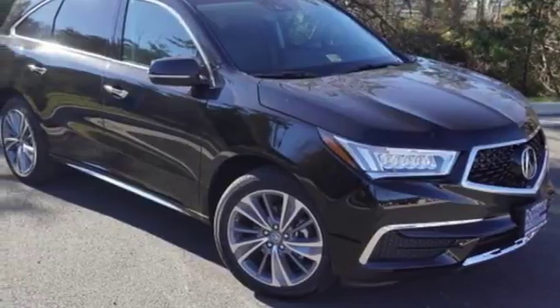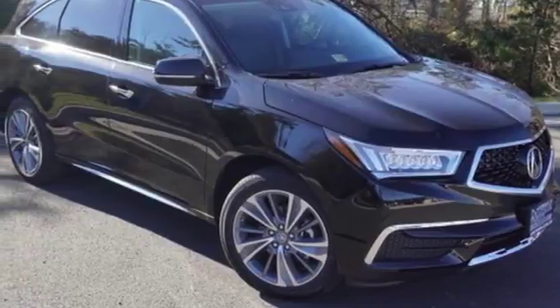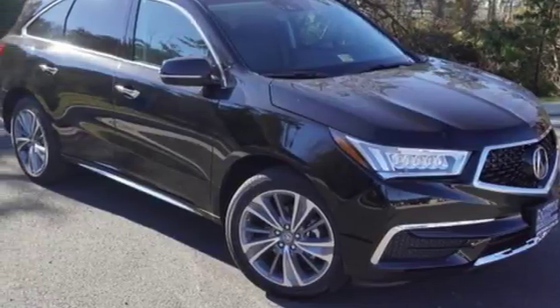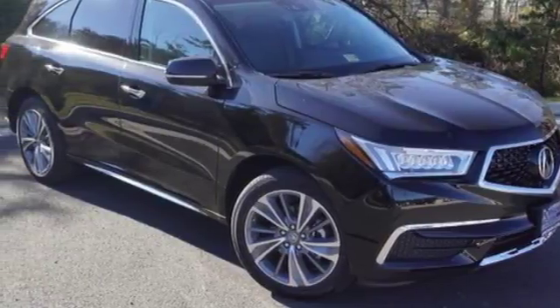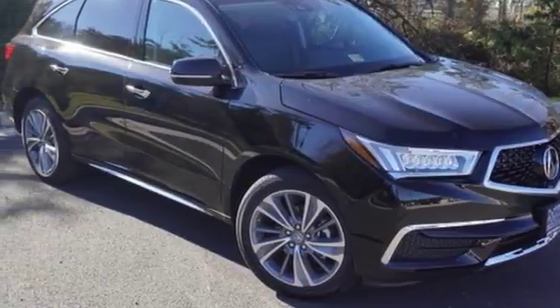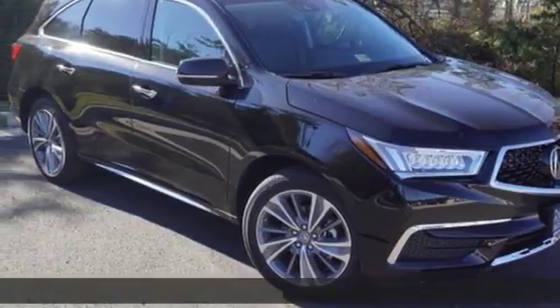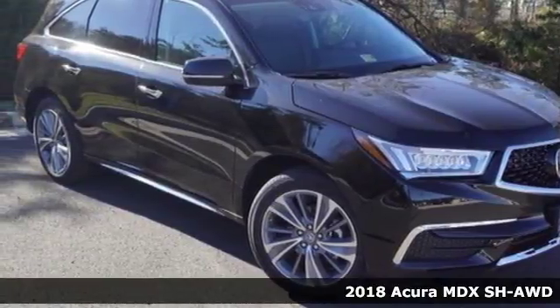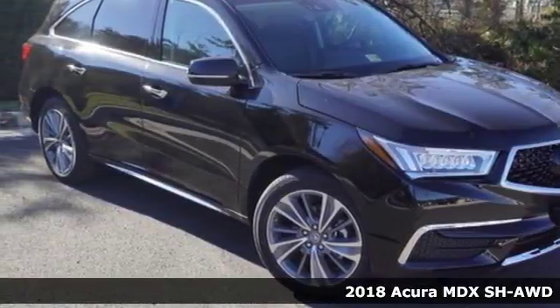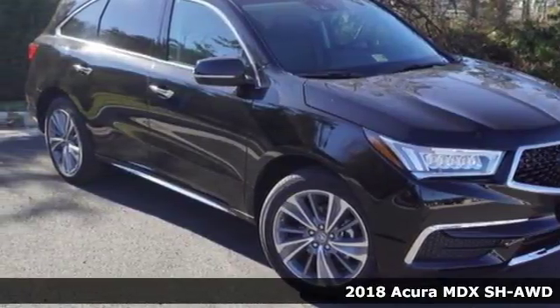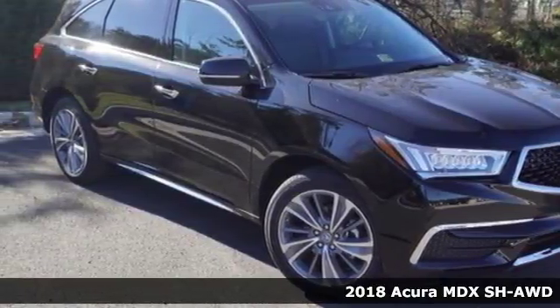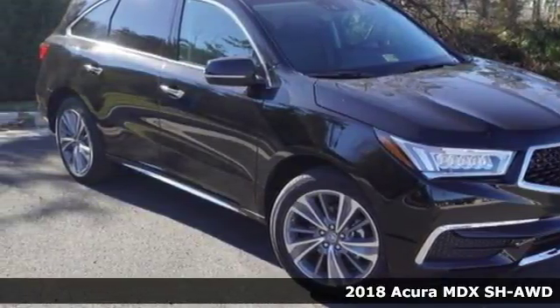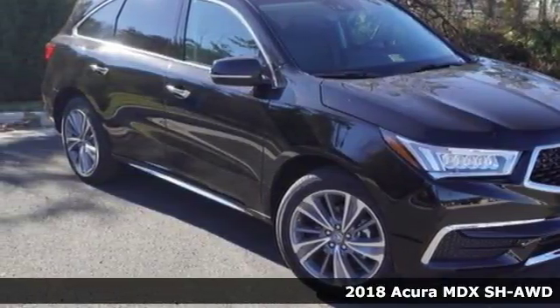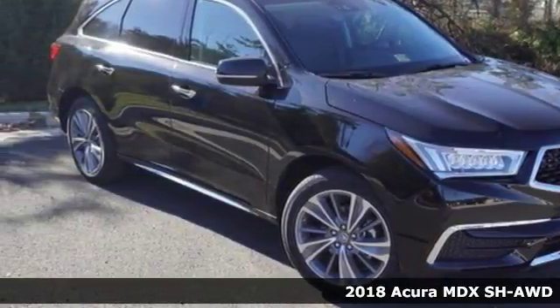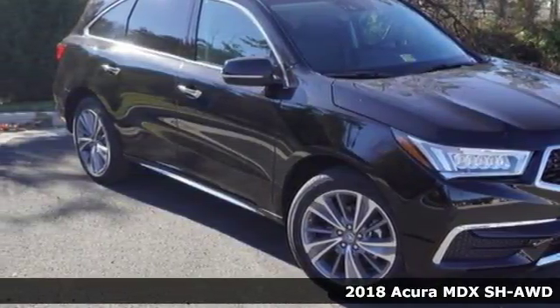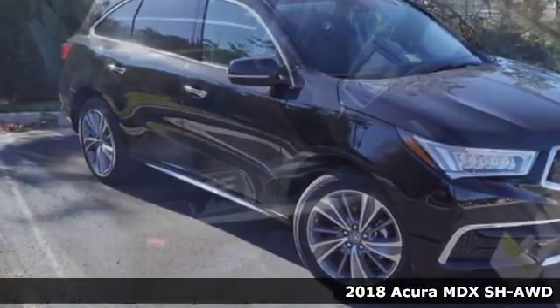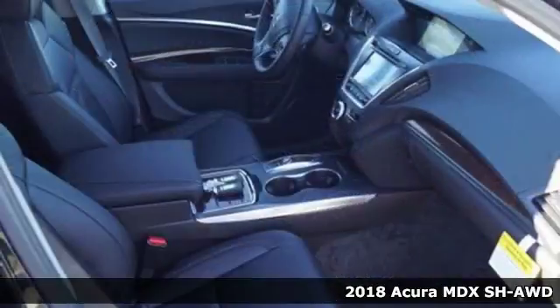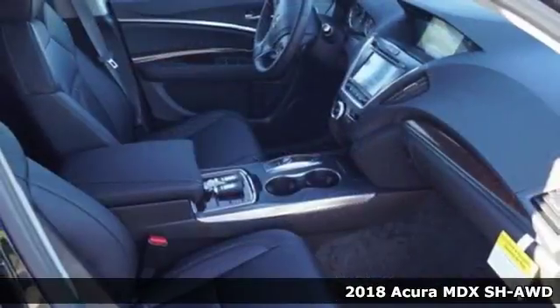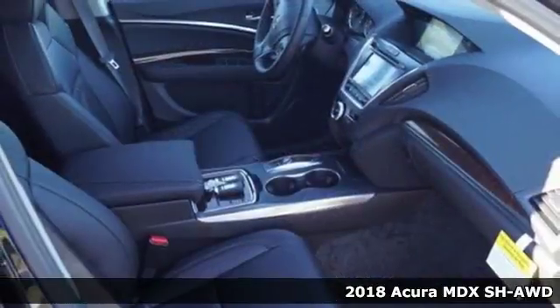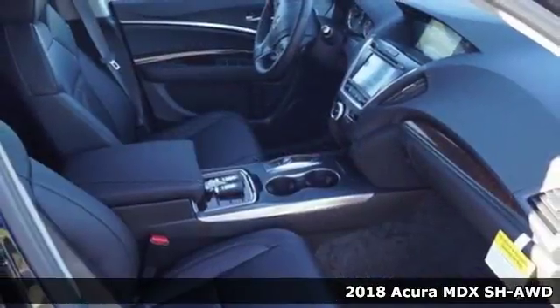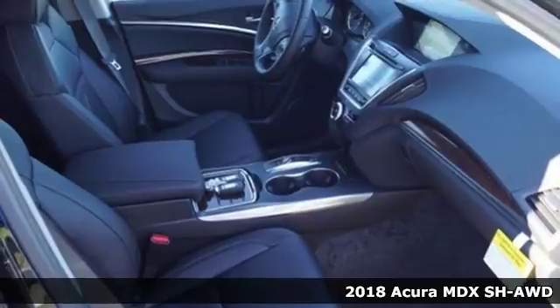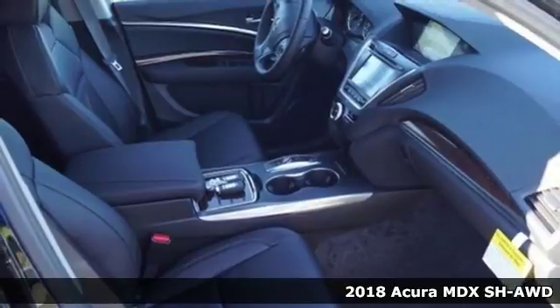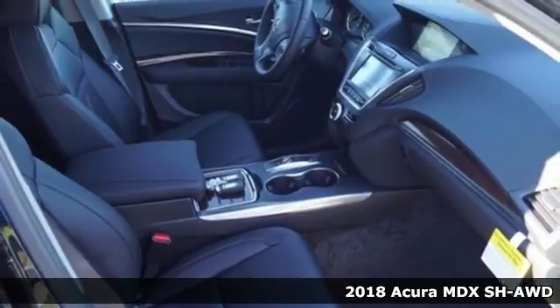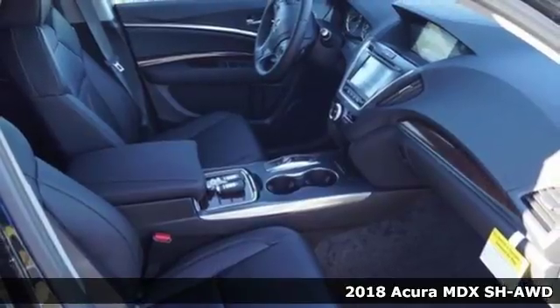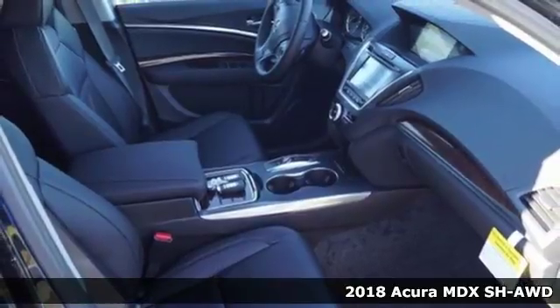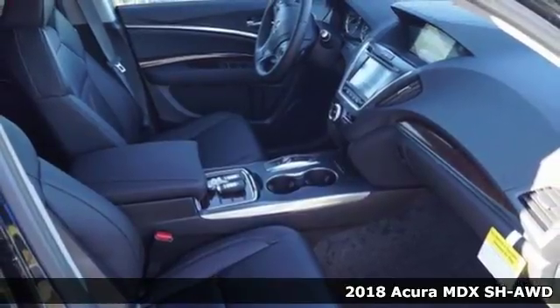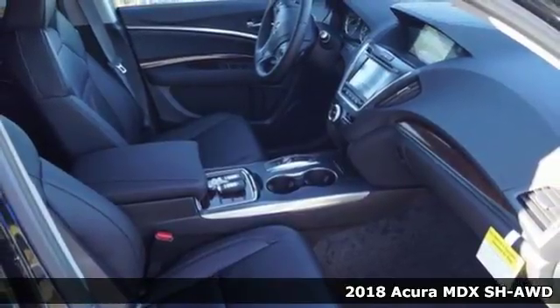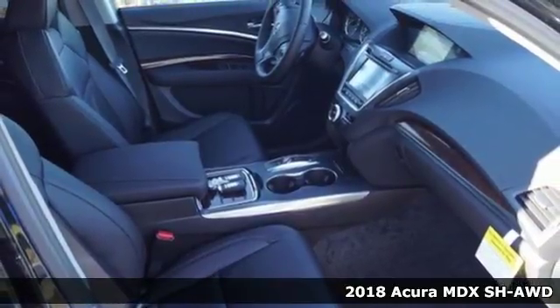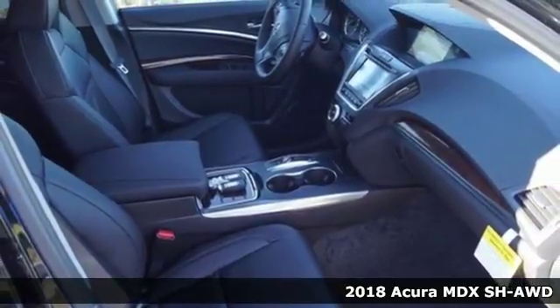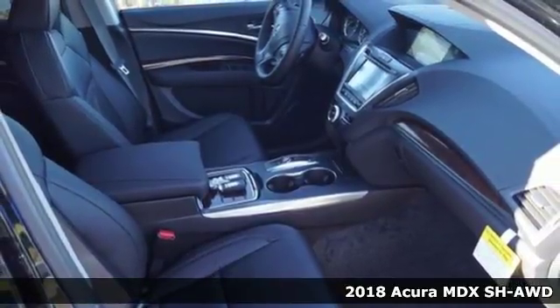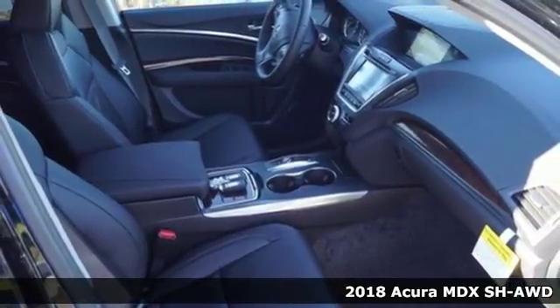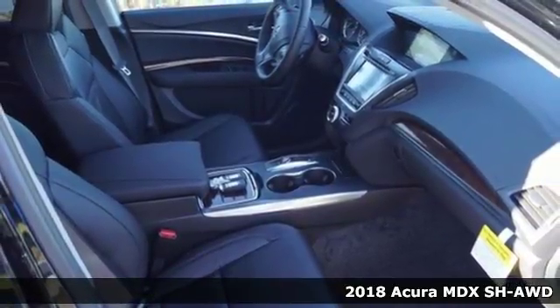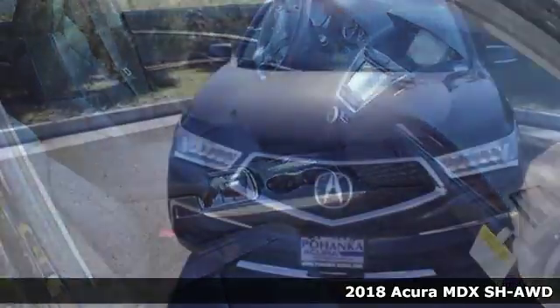Here's a 2018 Acura MDX. Incredible performance, energizing comfort, and soothing safety.